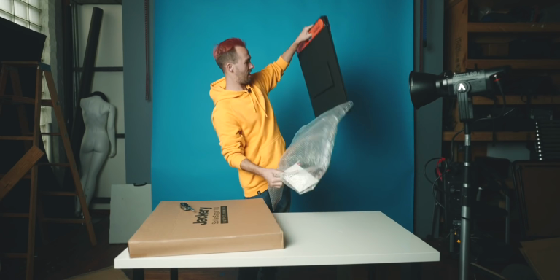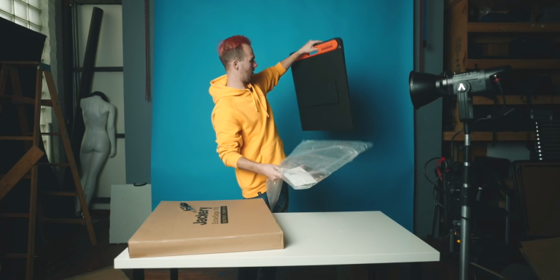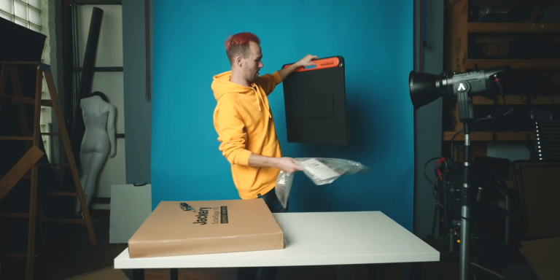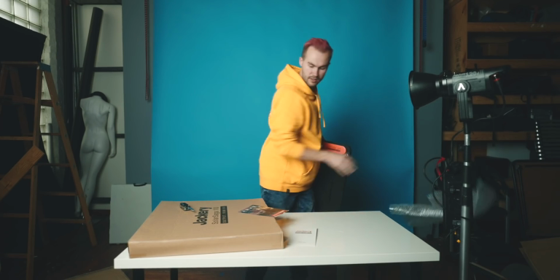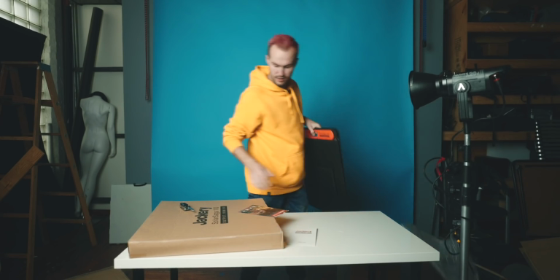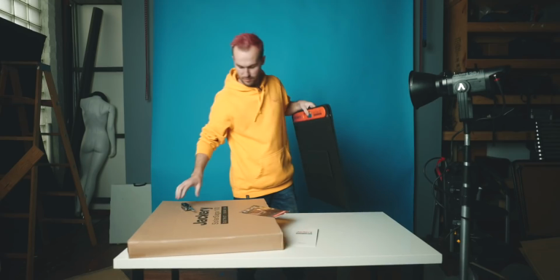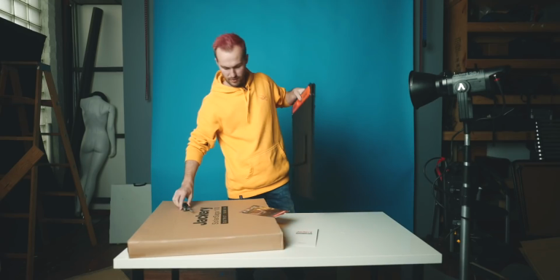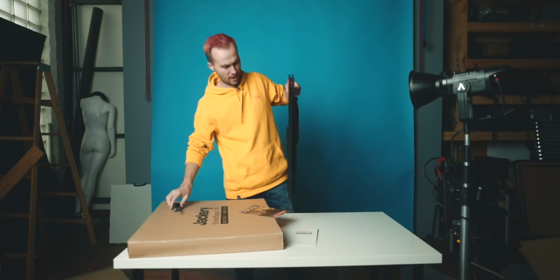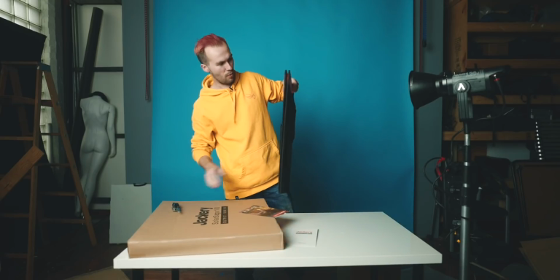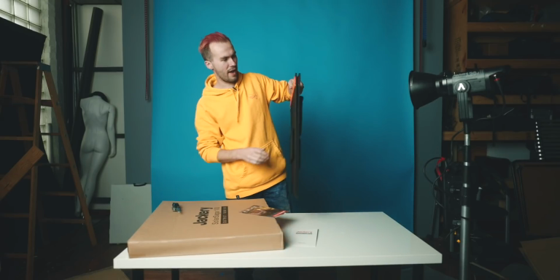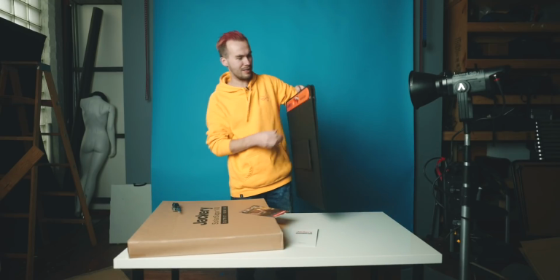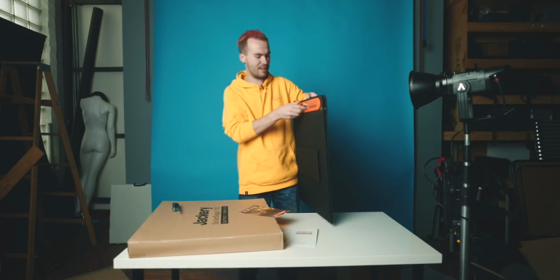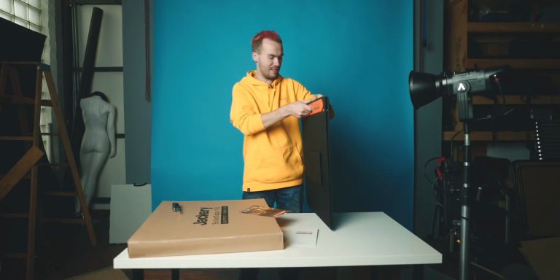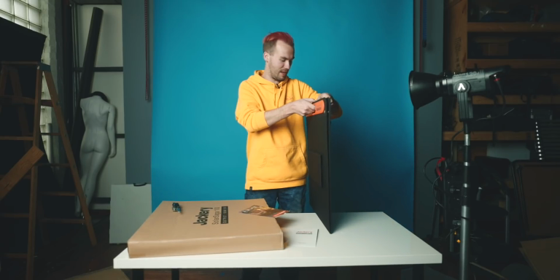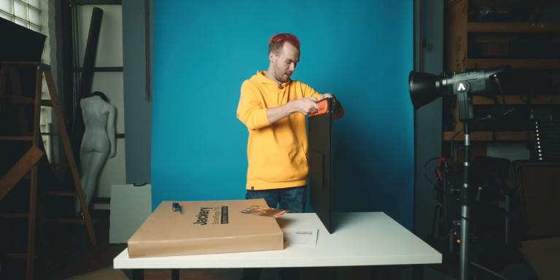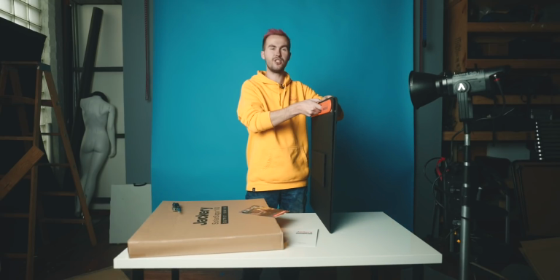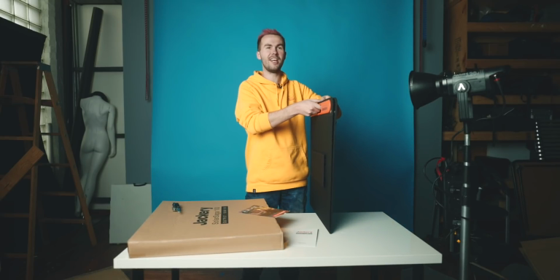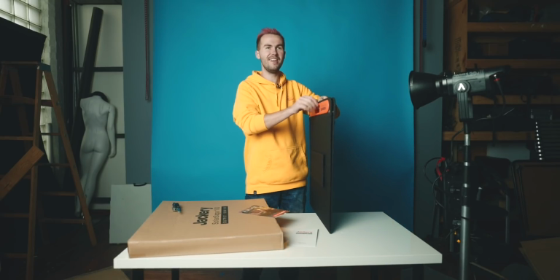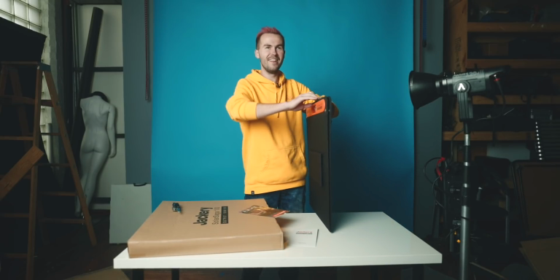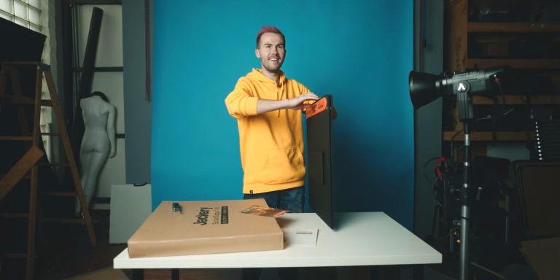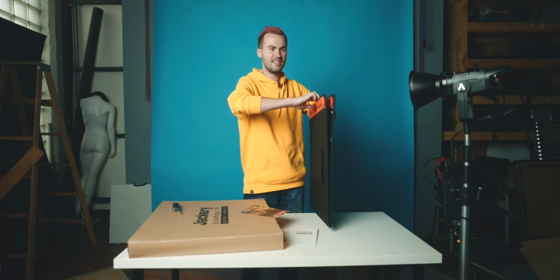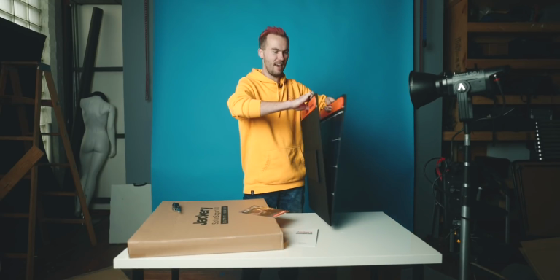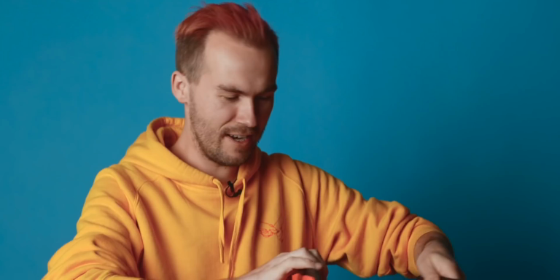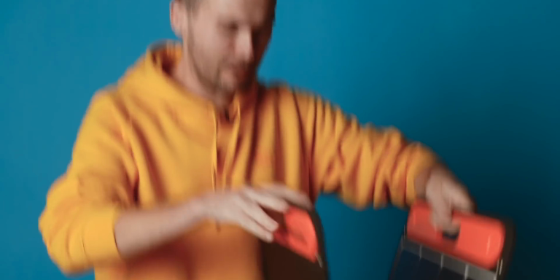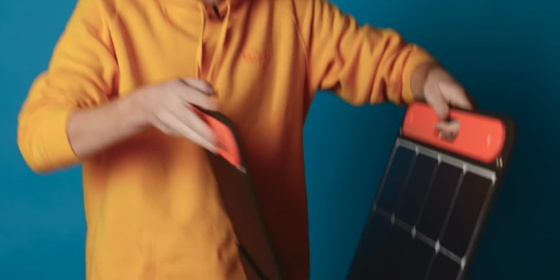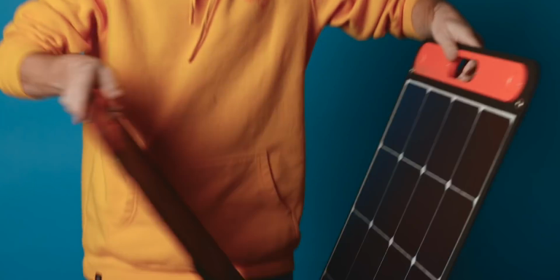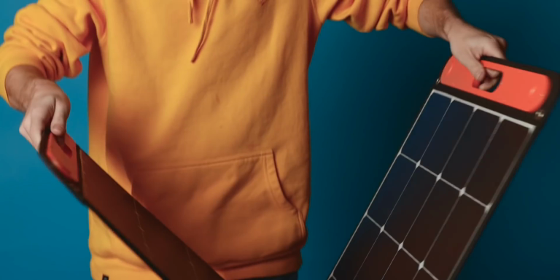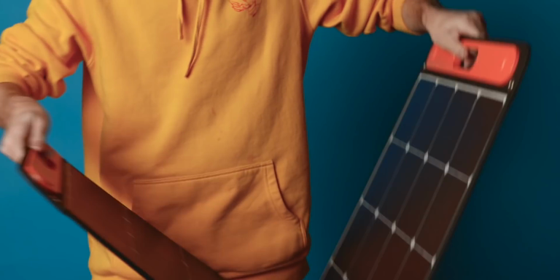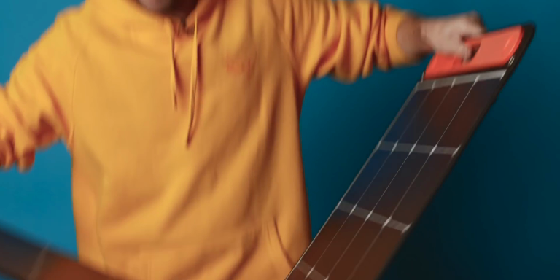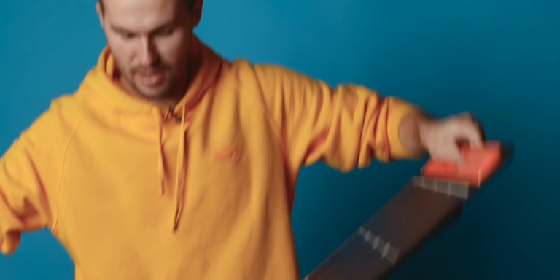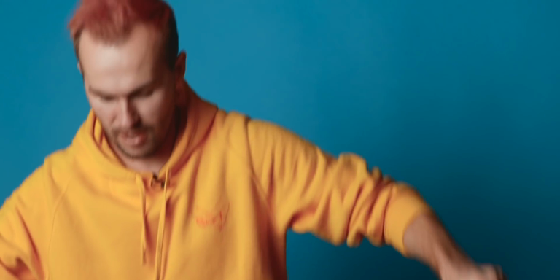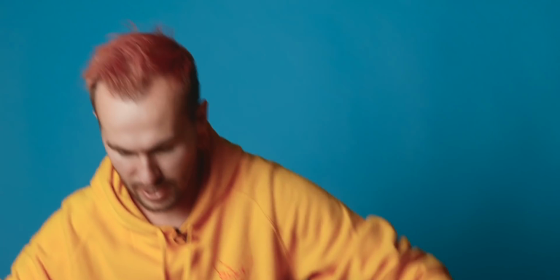Interesting — this looks... I don't know why I expected this to be kind of janky. I just didn't expect it to be so nice.